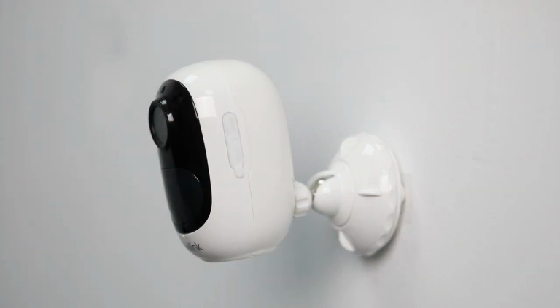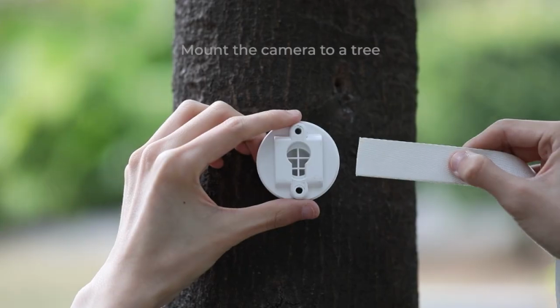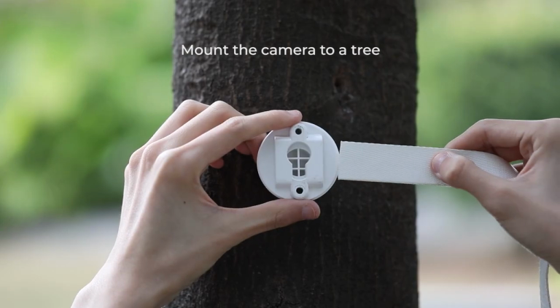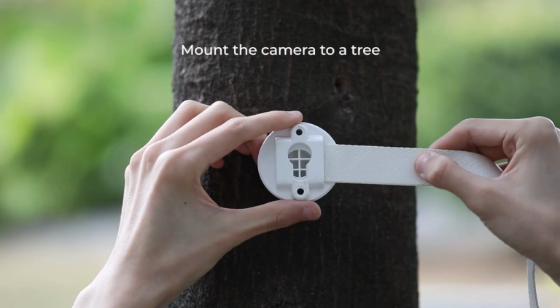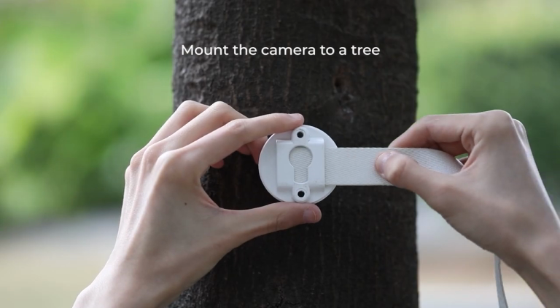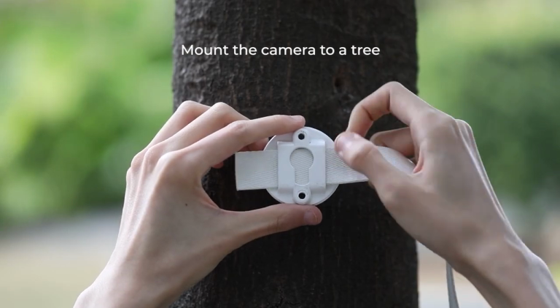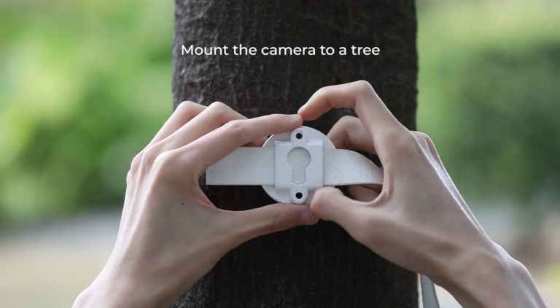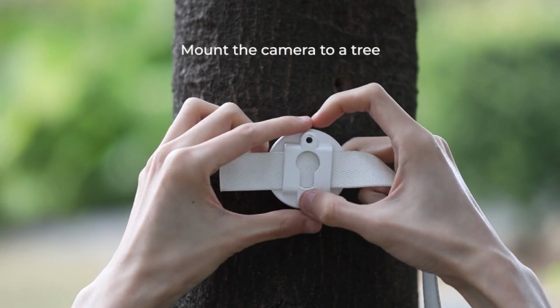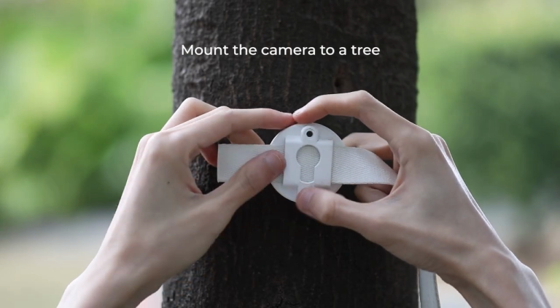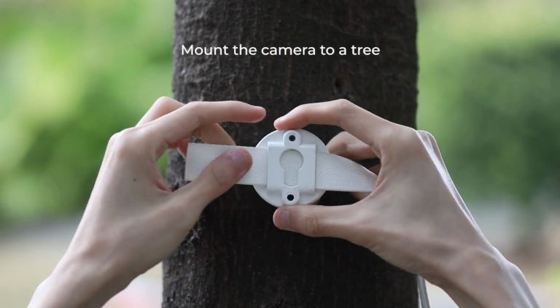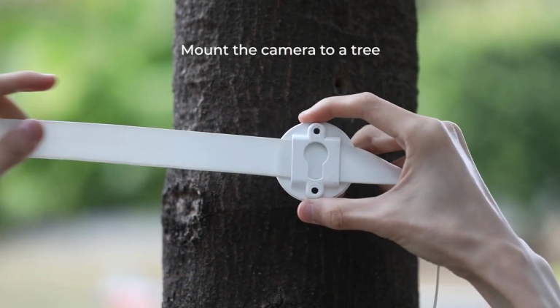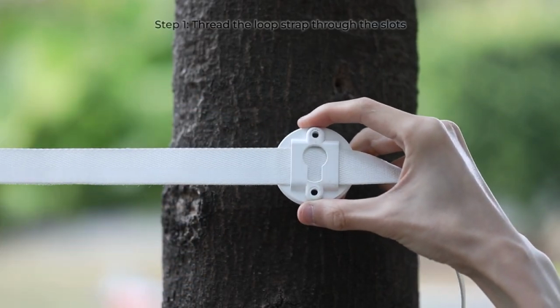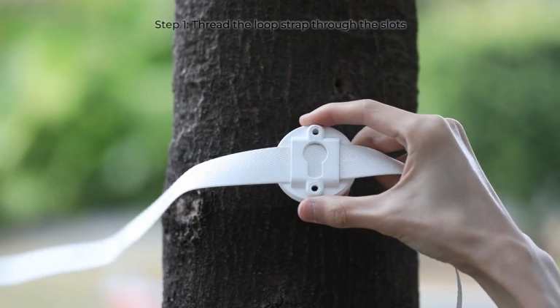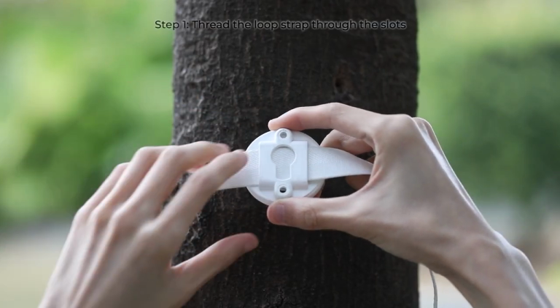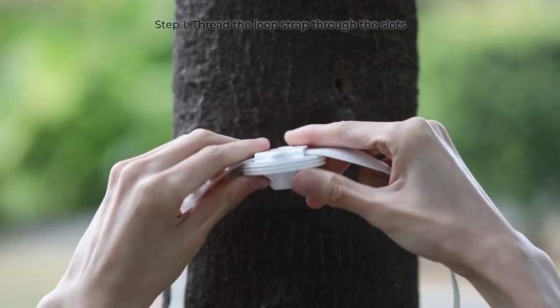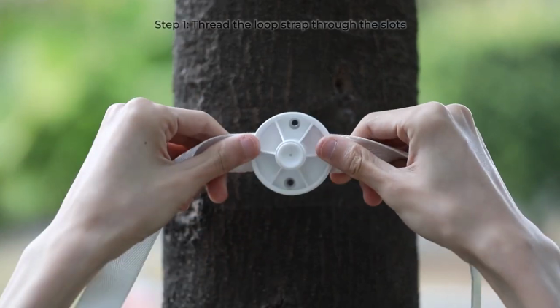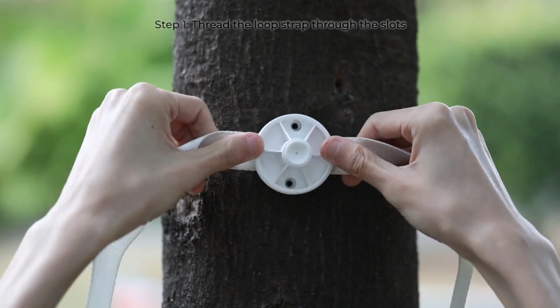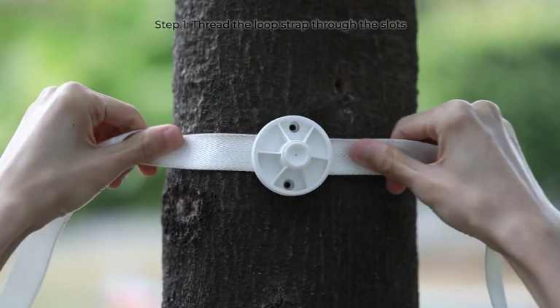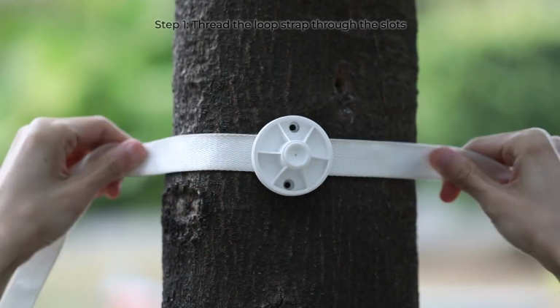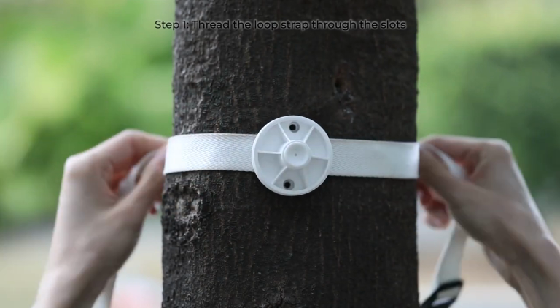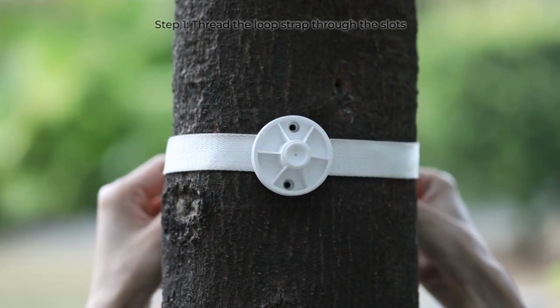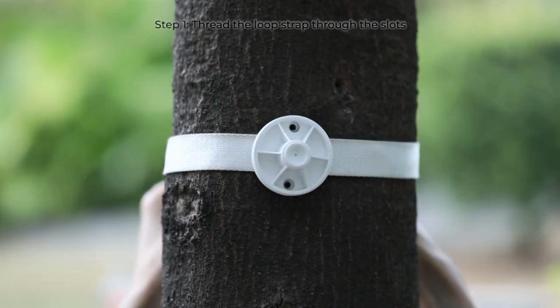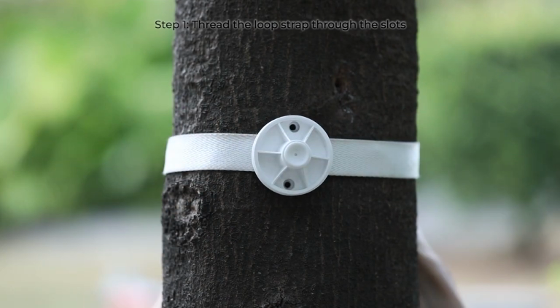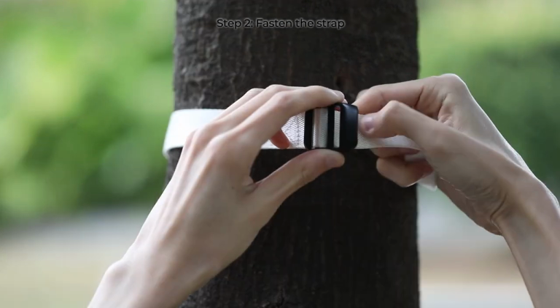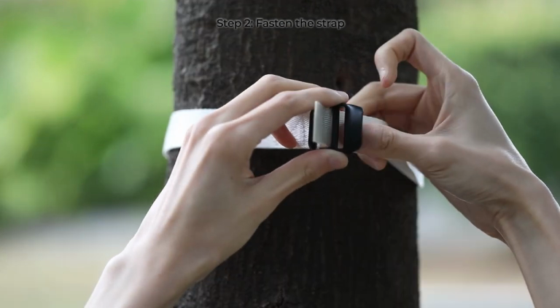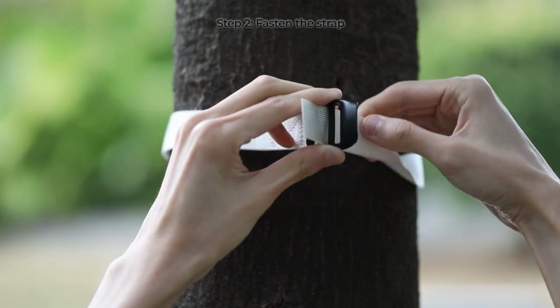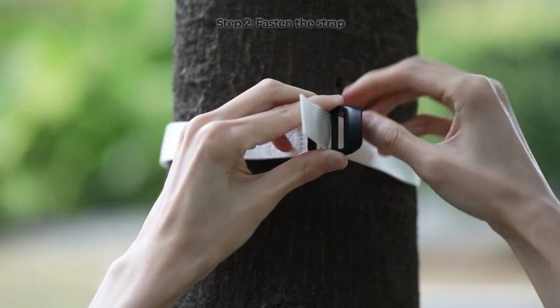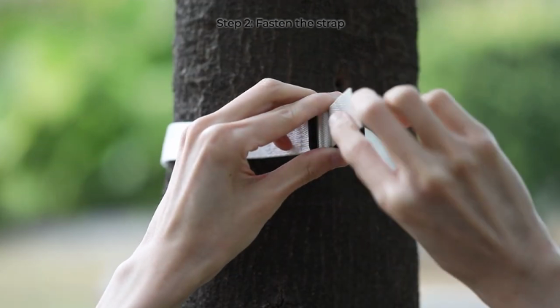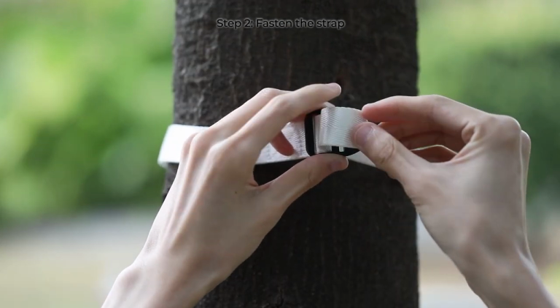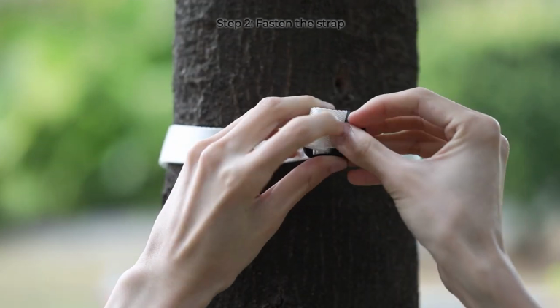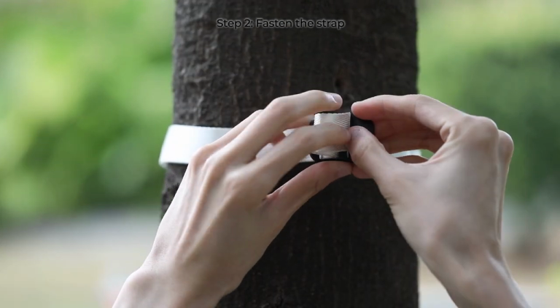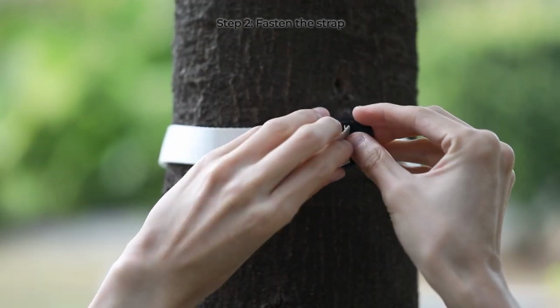If you are mounting Argus 2e to a tree, please use the strap instead. Thread the loop strap through the slots and fasten the strap.